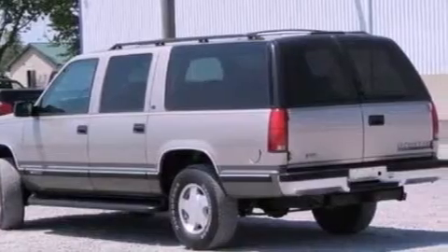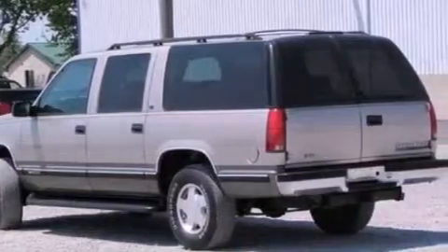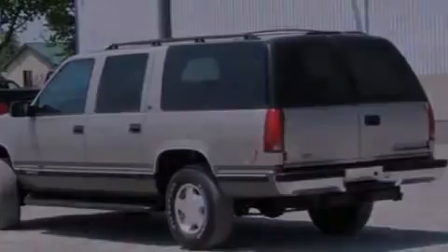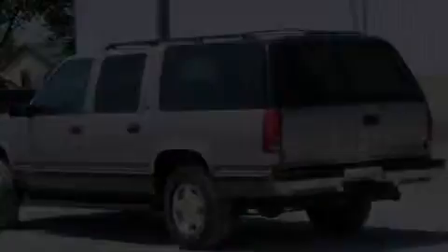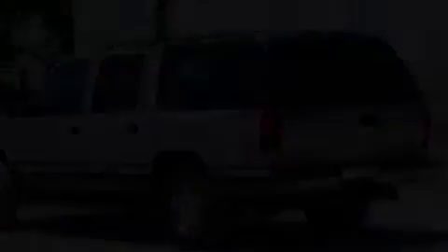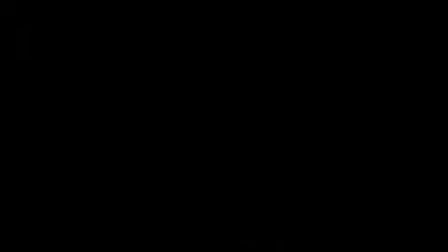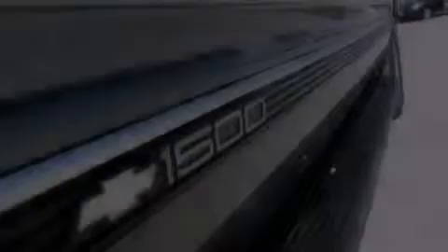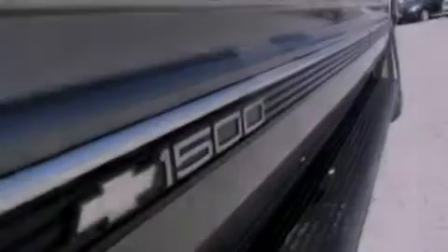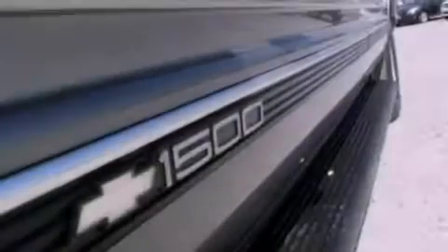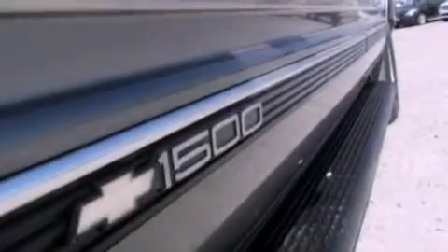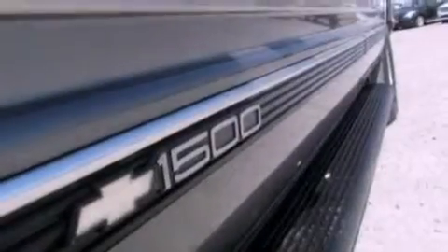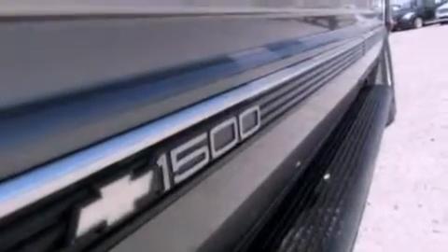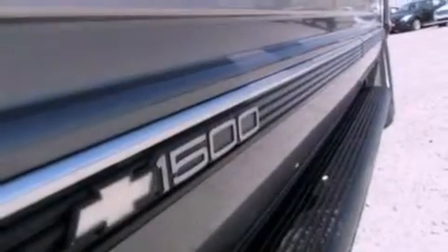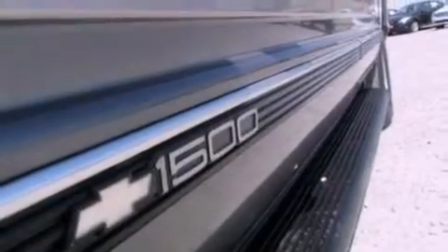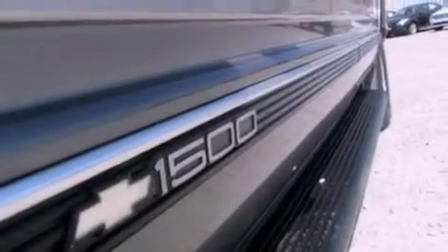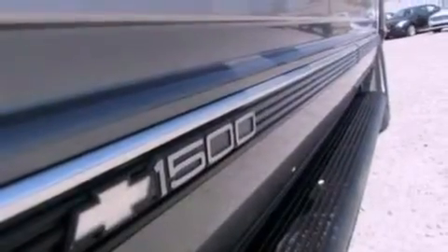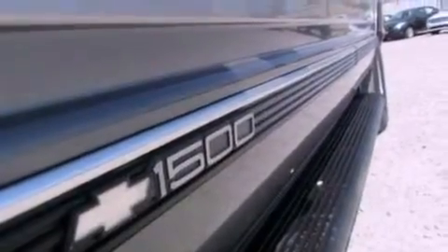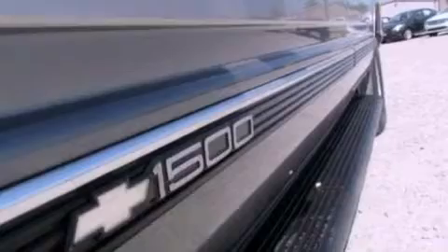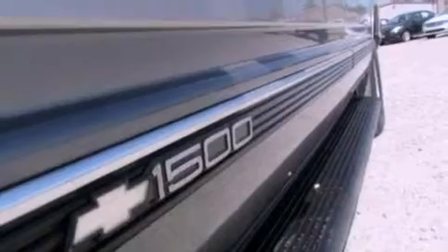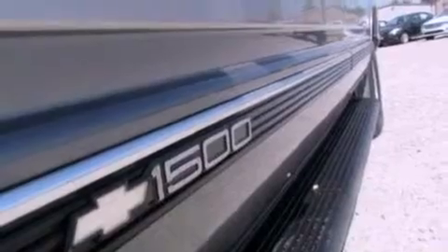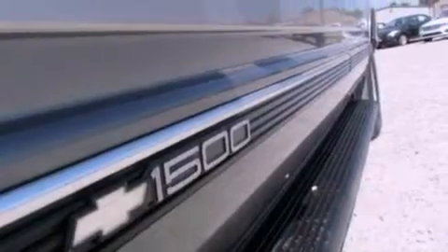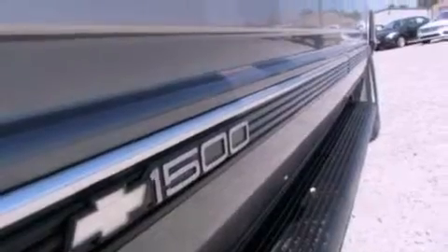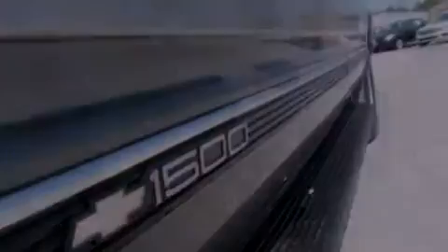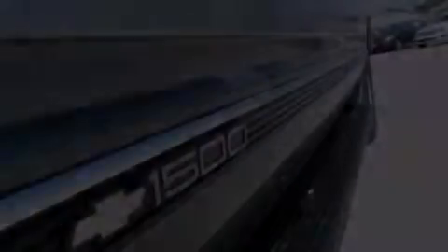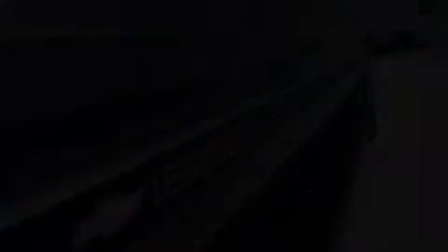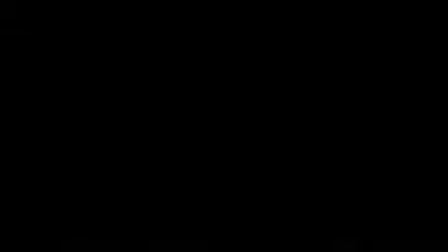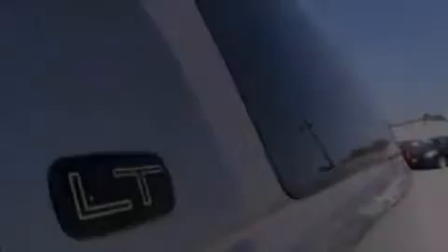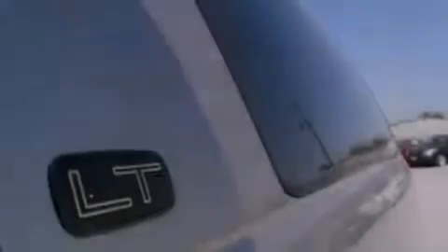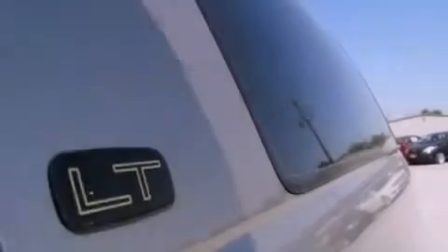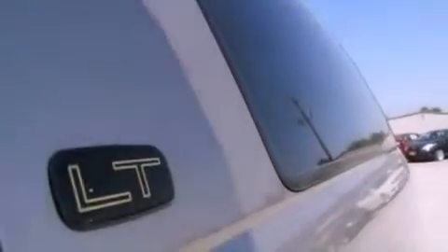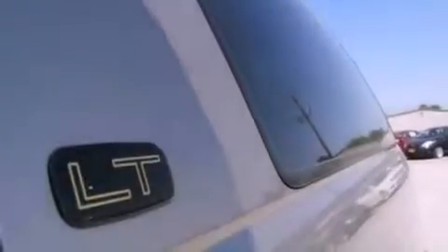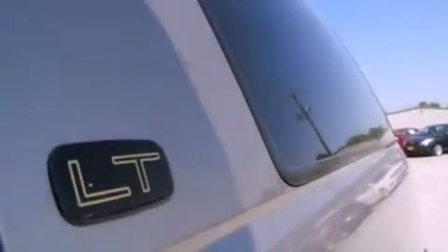12-volt power outlets, an anti-lock braking system, privacy glass, a passenger-side airbag, and power door locks.